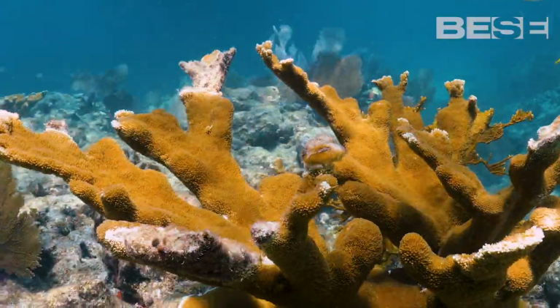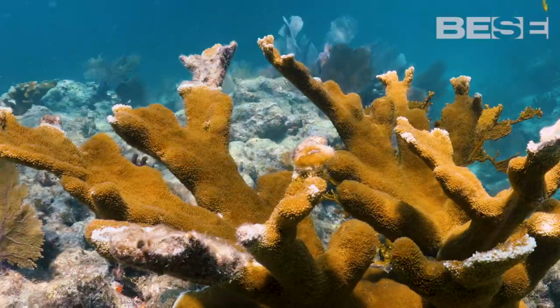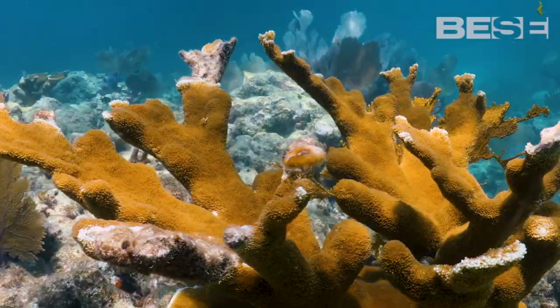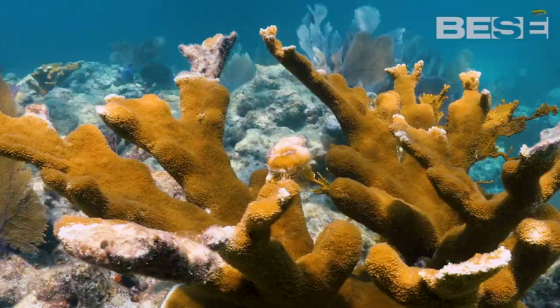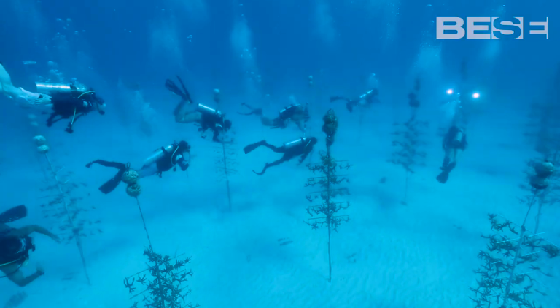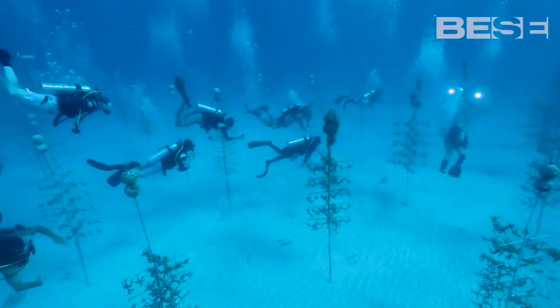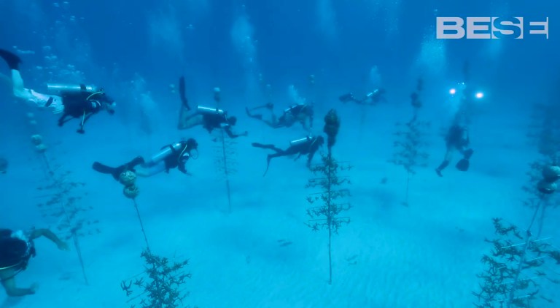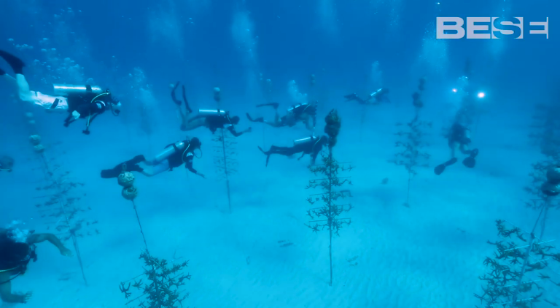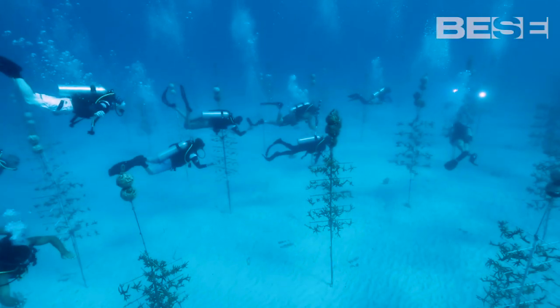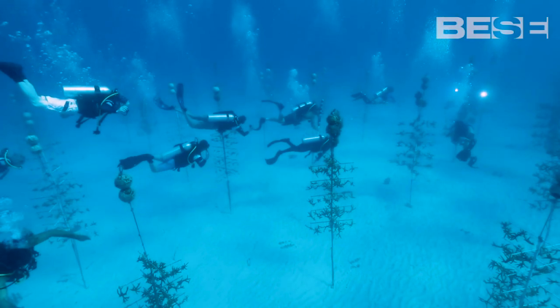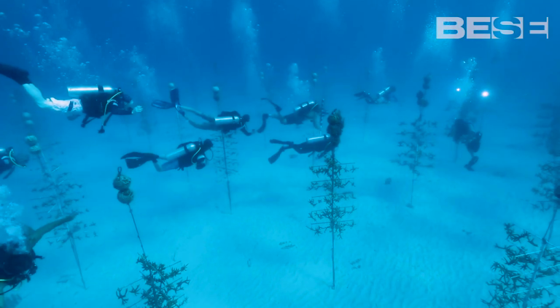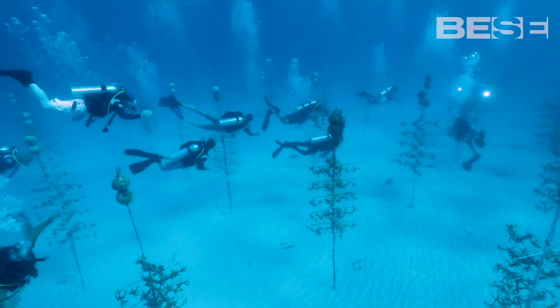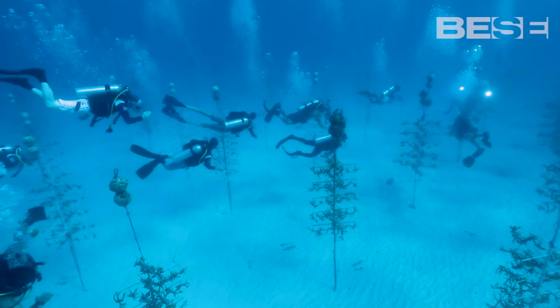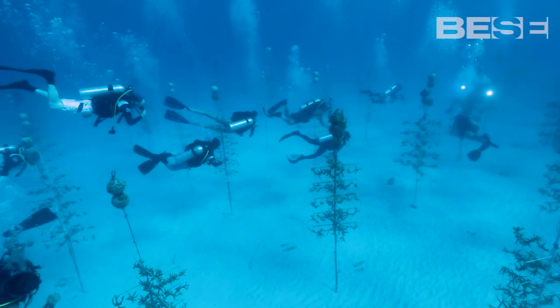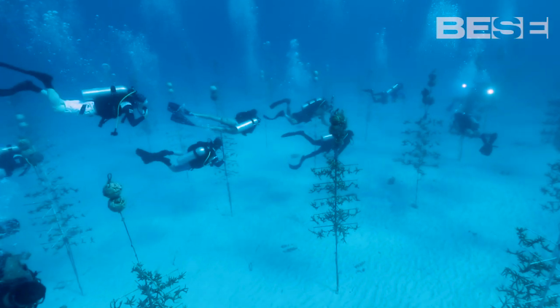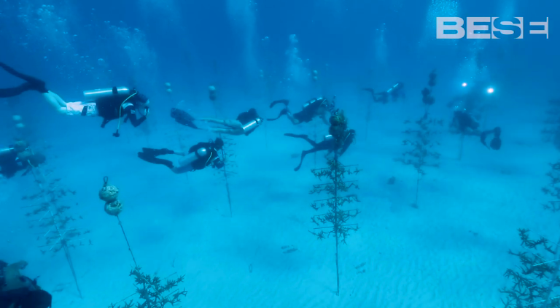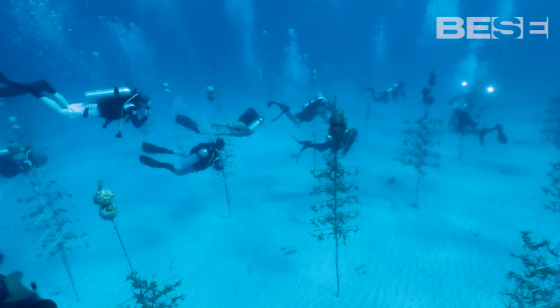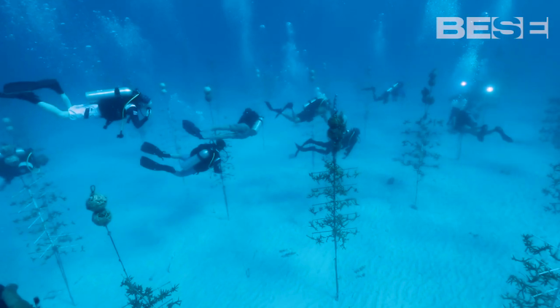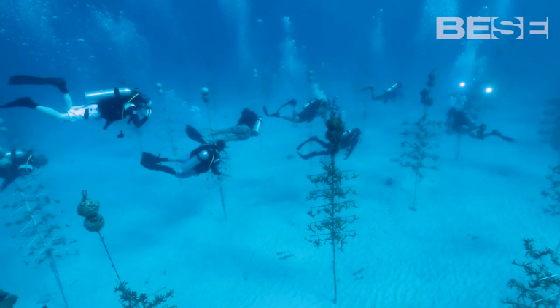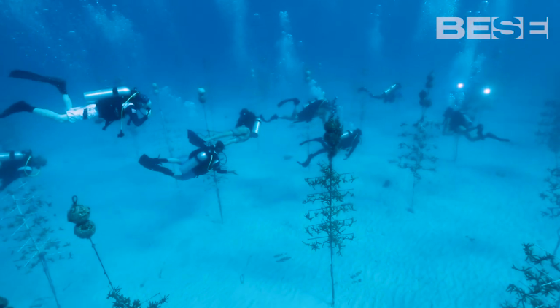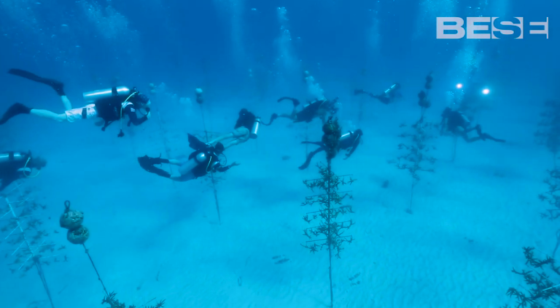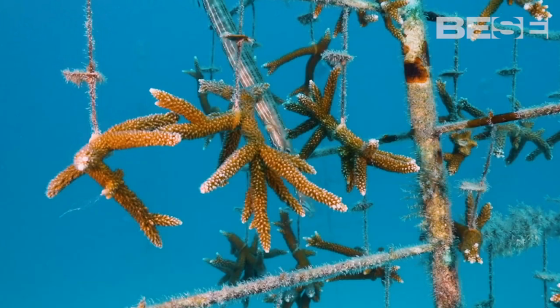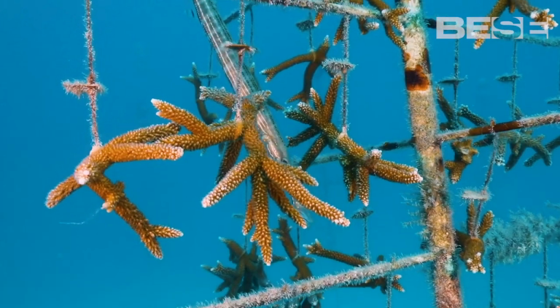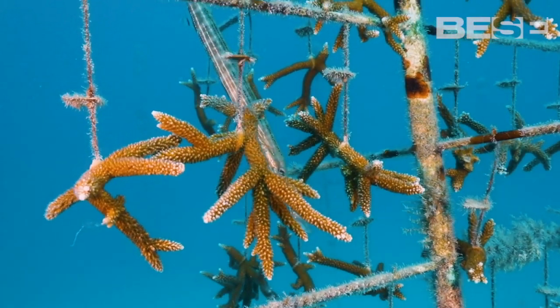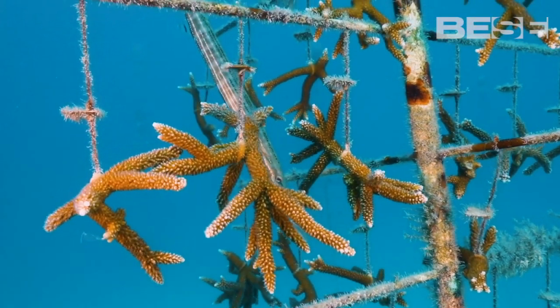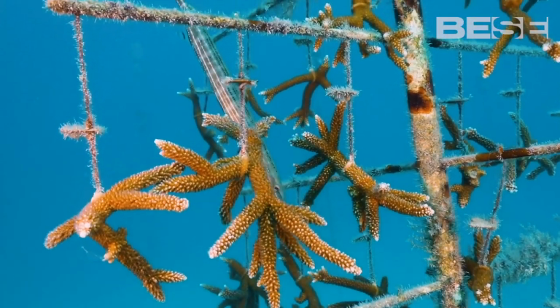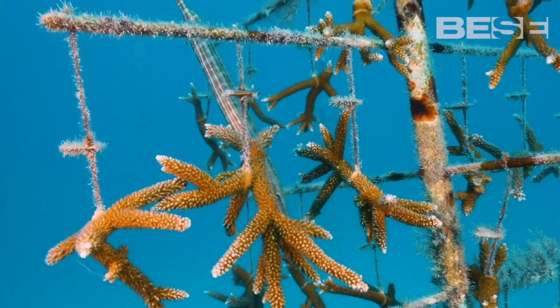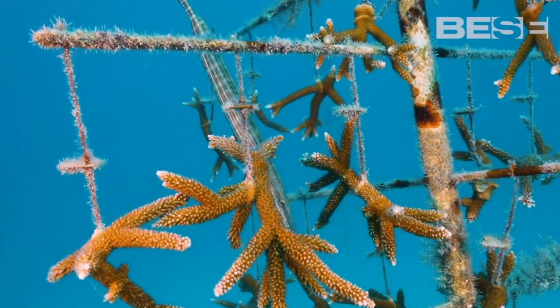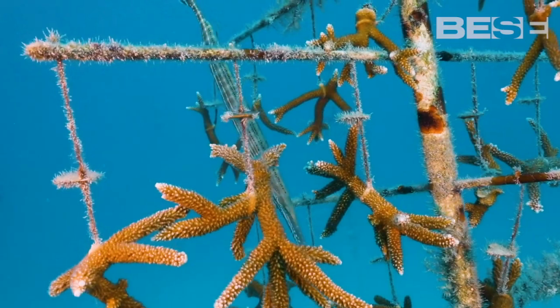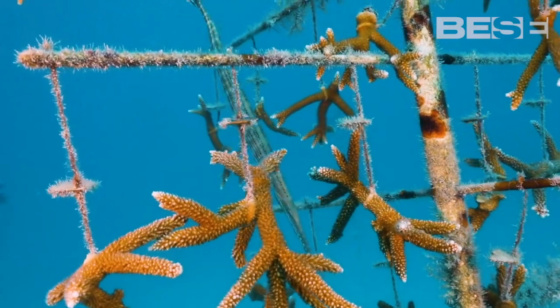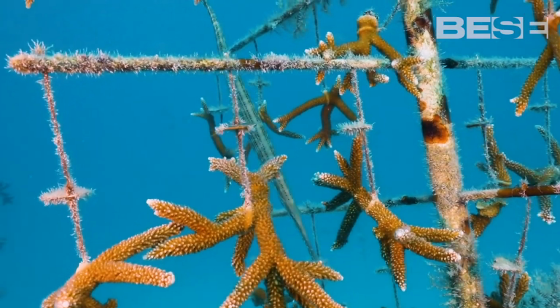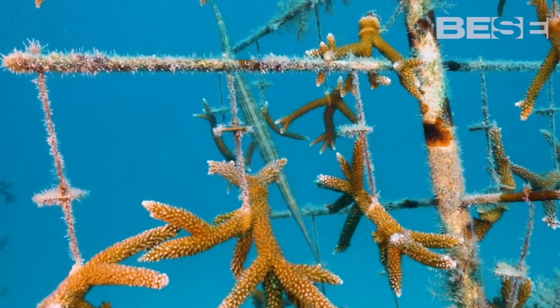We're facing a complete extinction of an entire ecosystem that's never been experienced before.